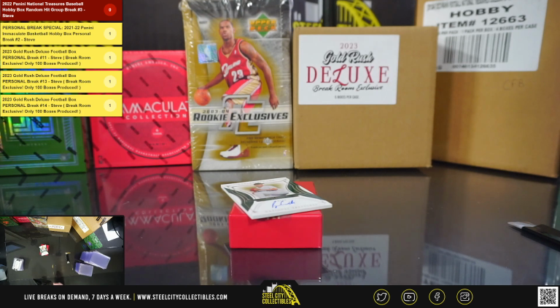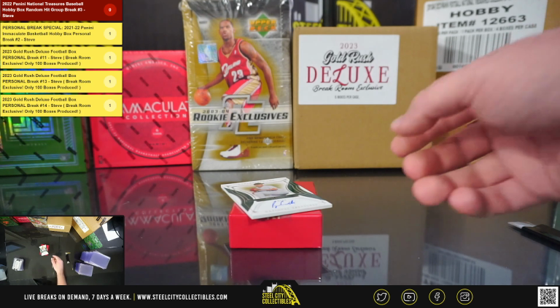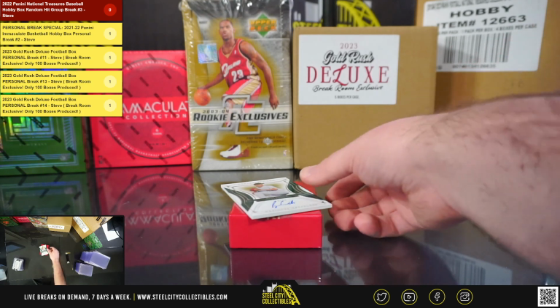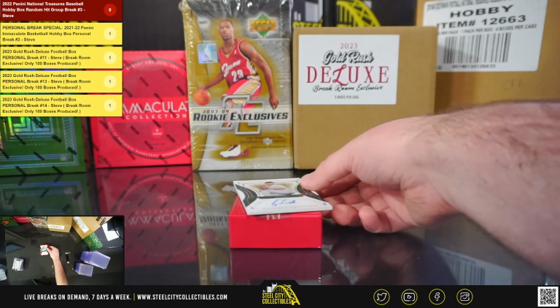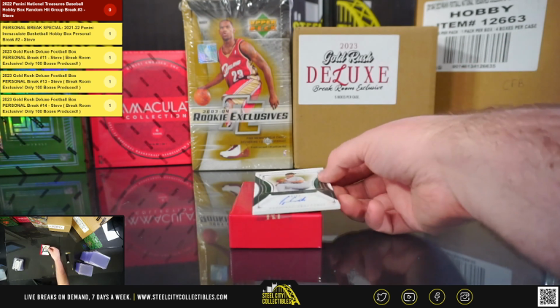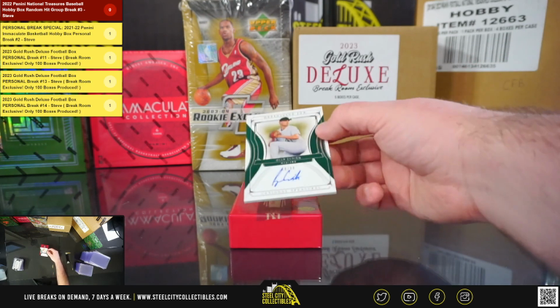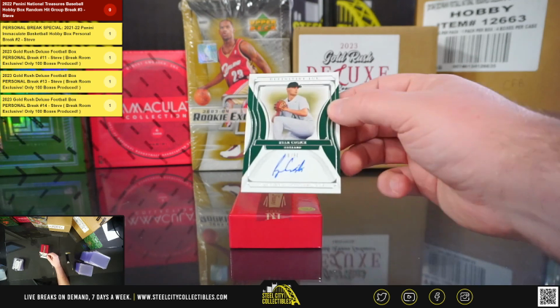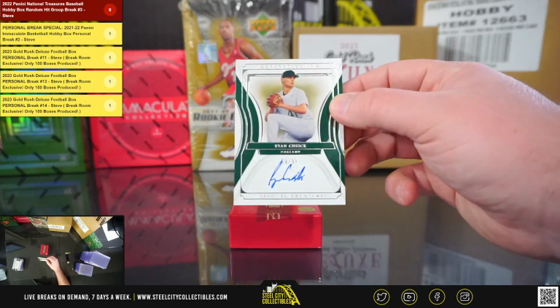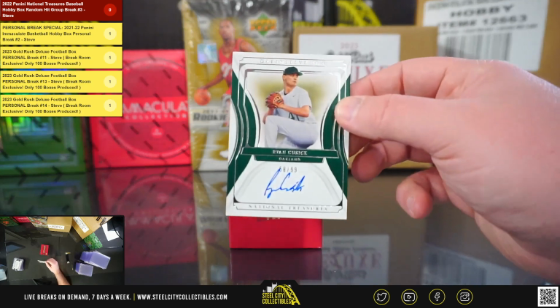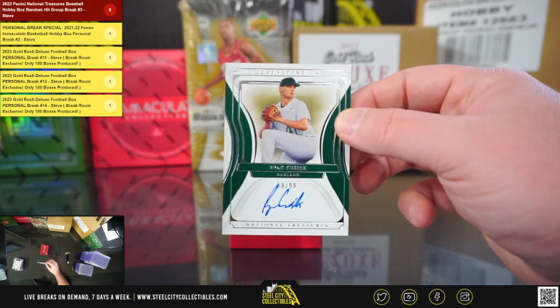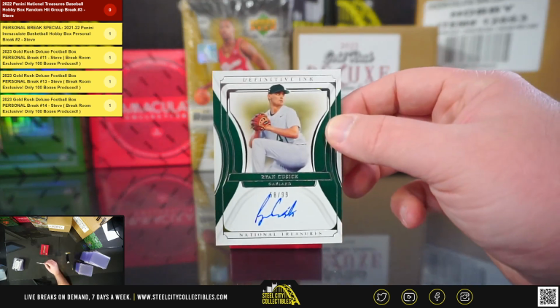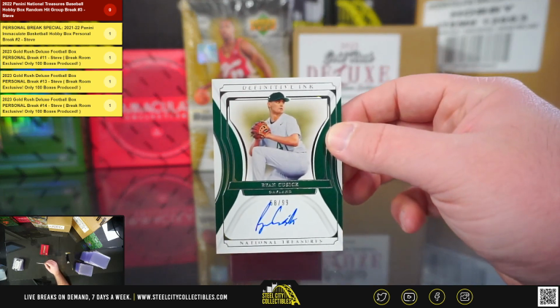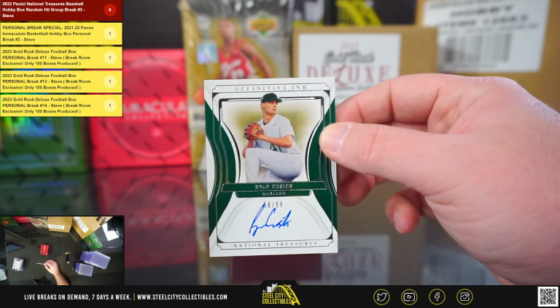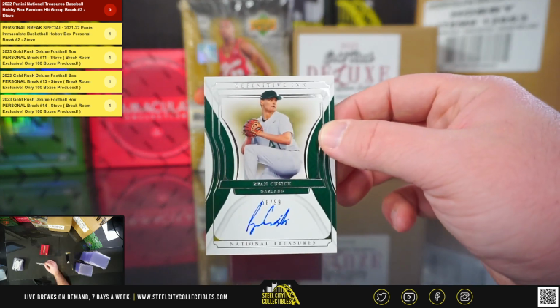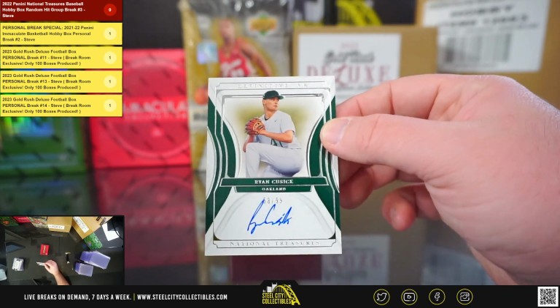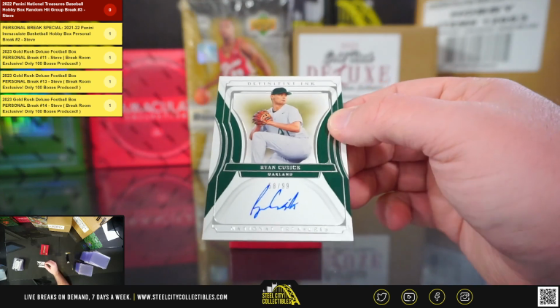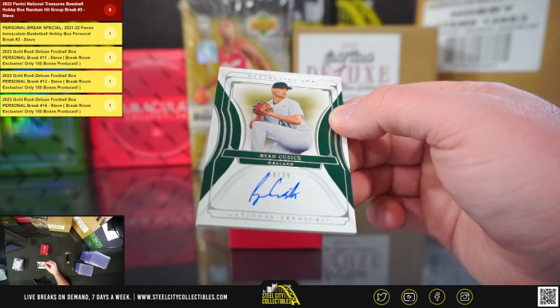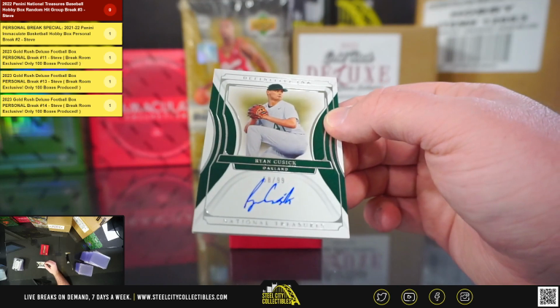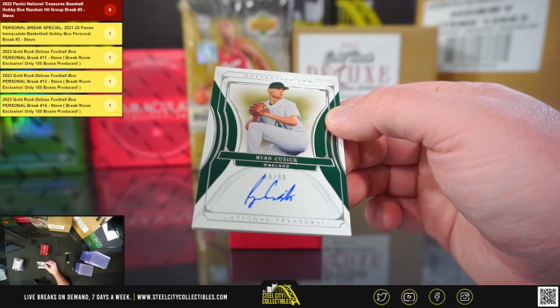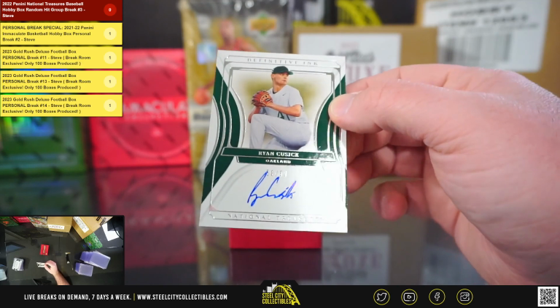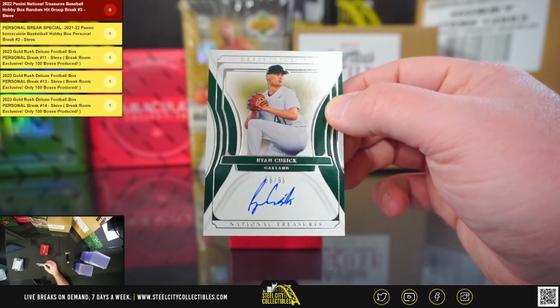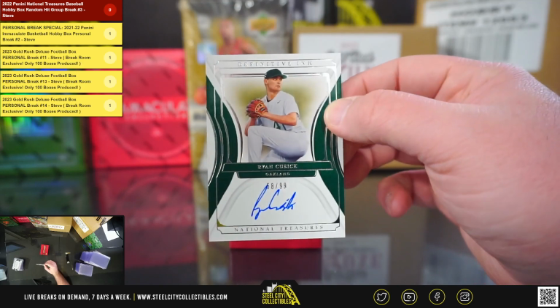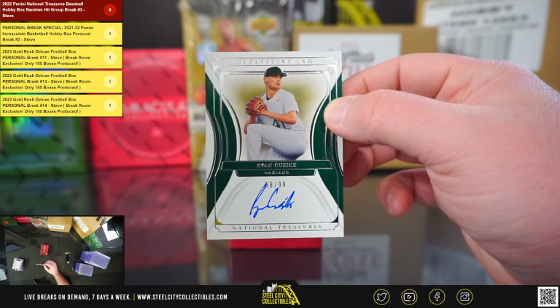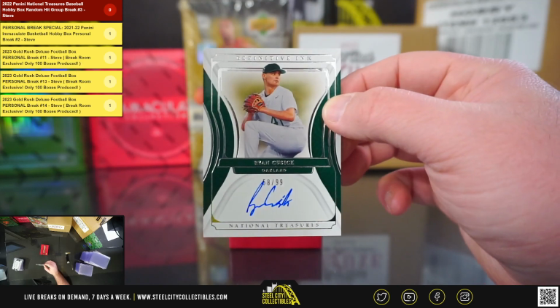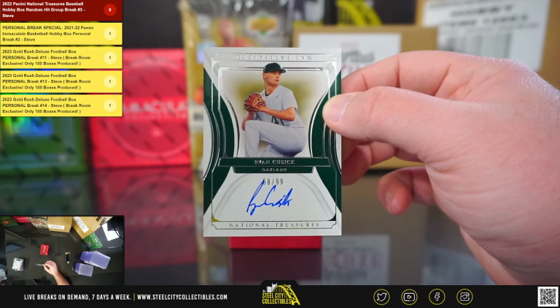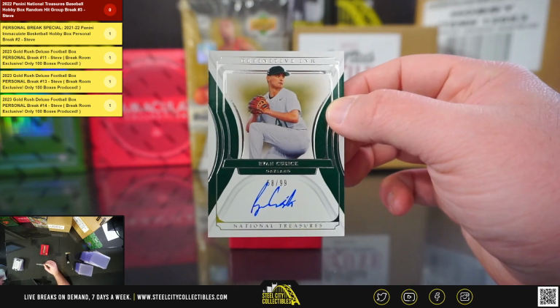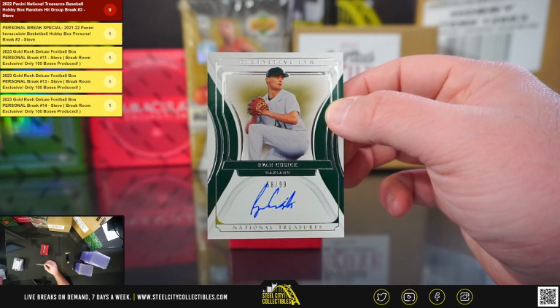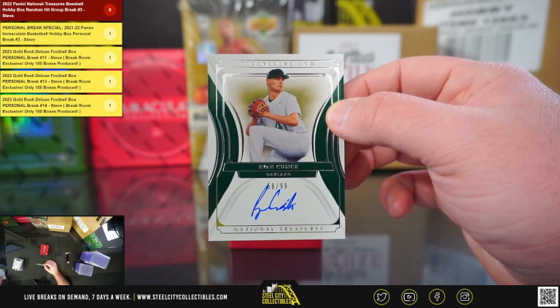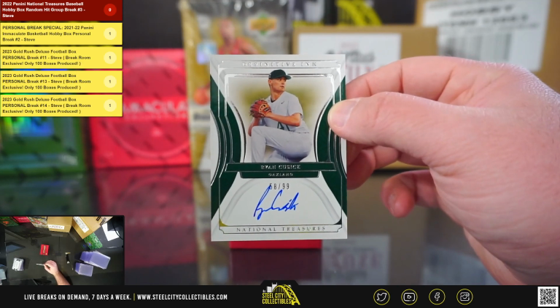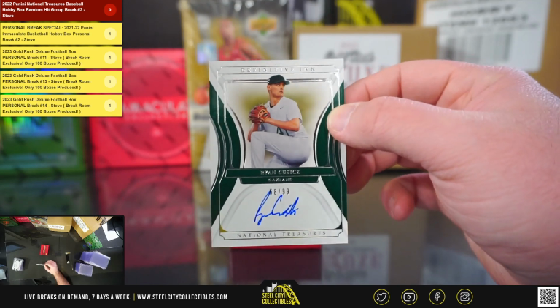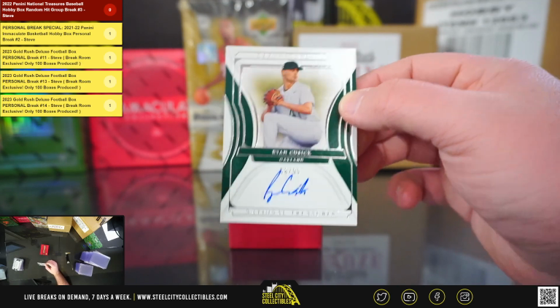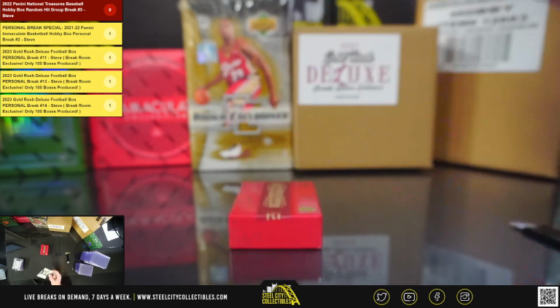And our final hit is Definitive Ink, Ryan Cusick, 58 of 99.